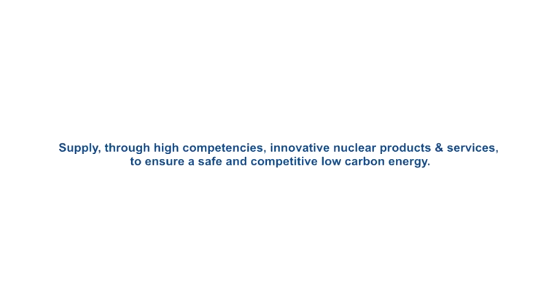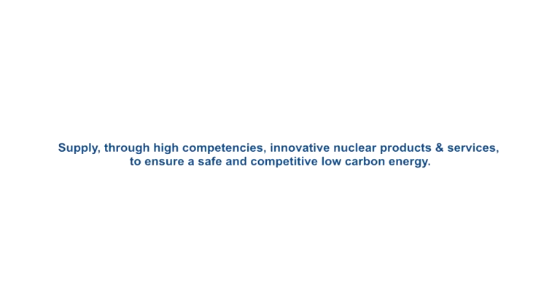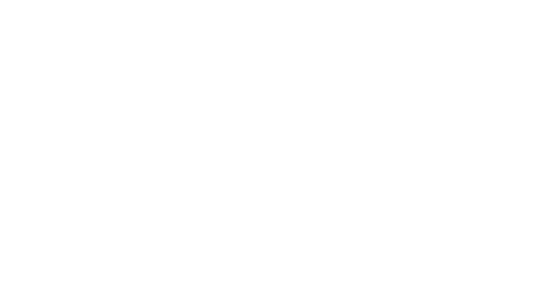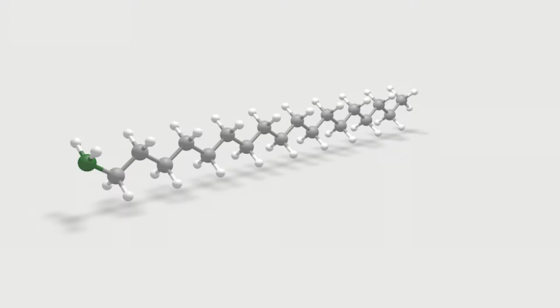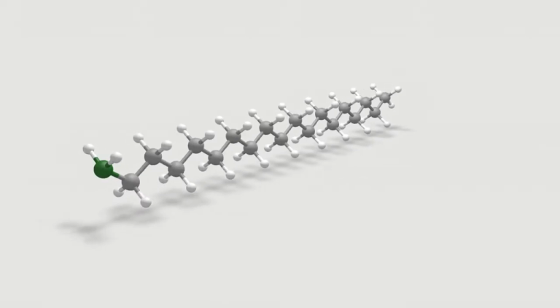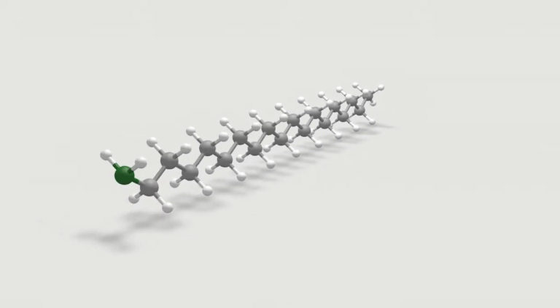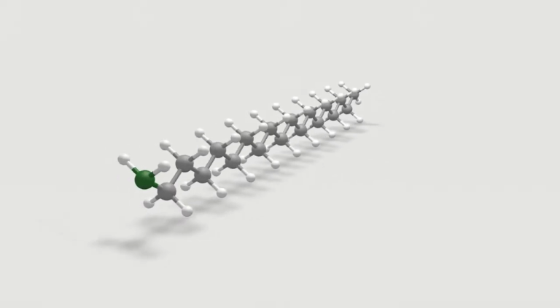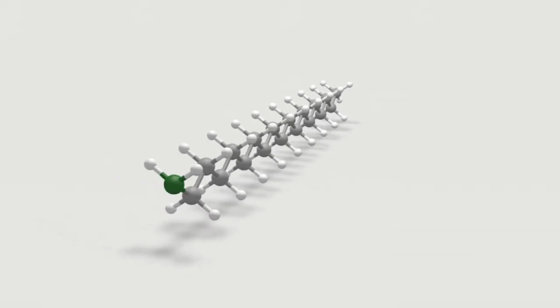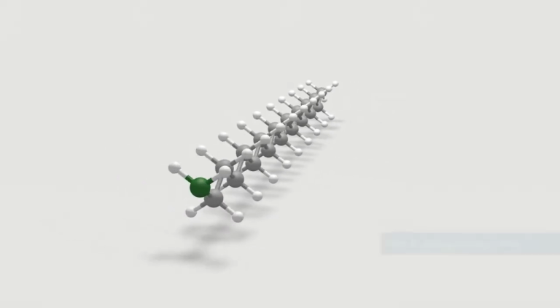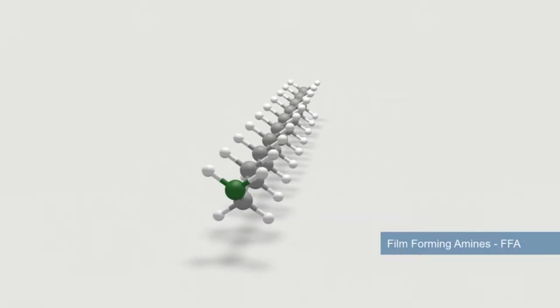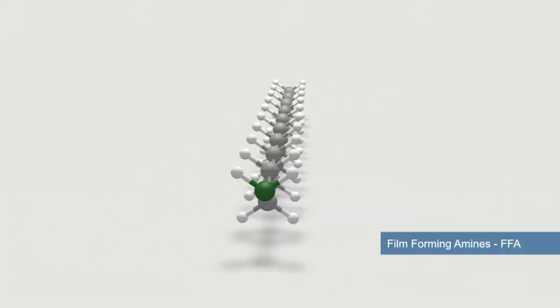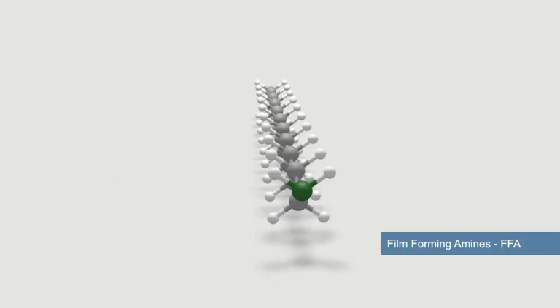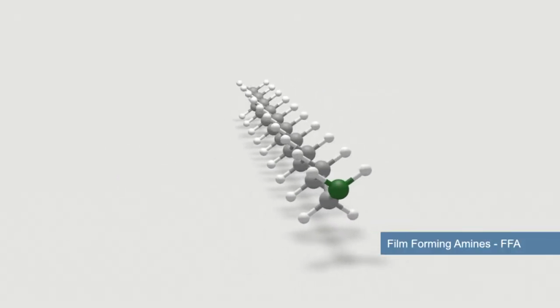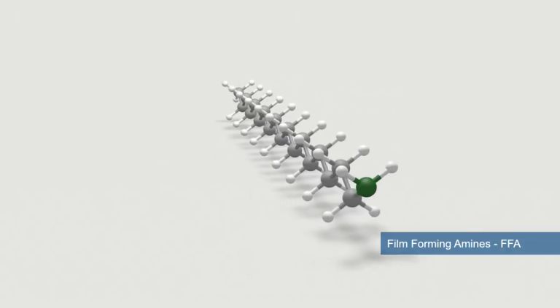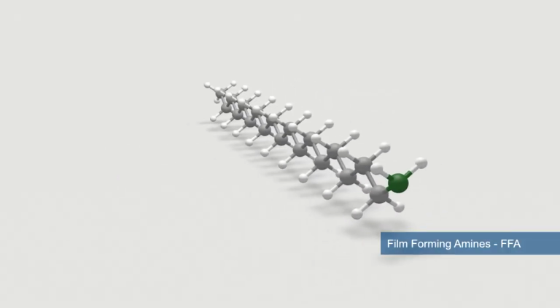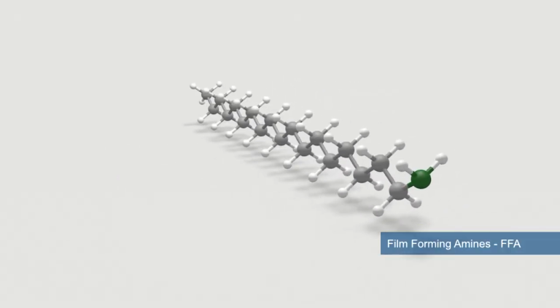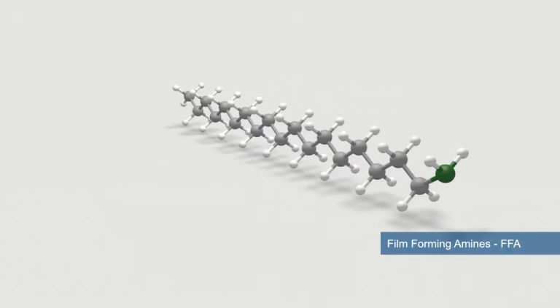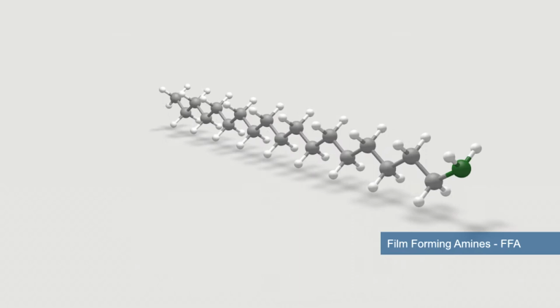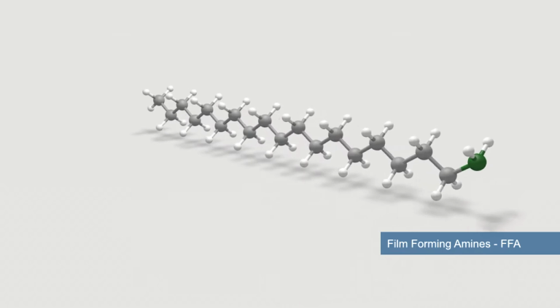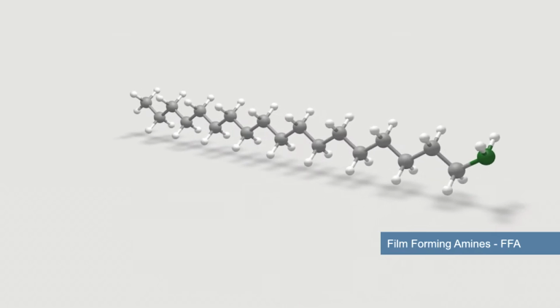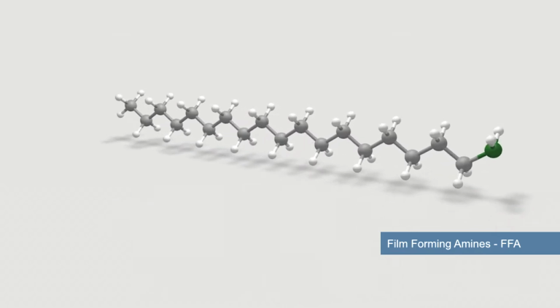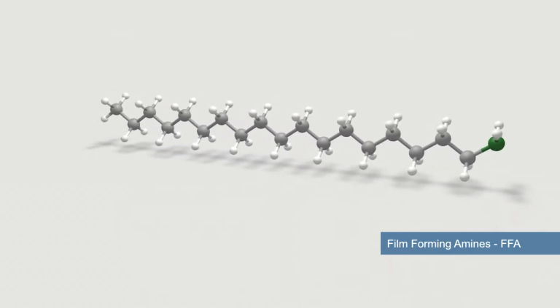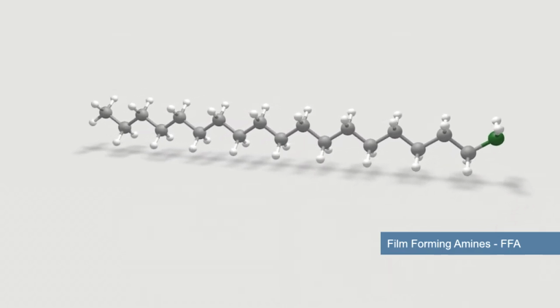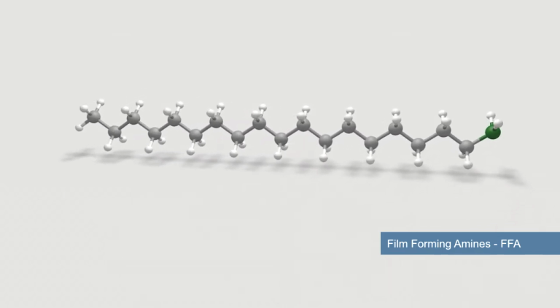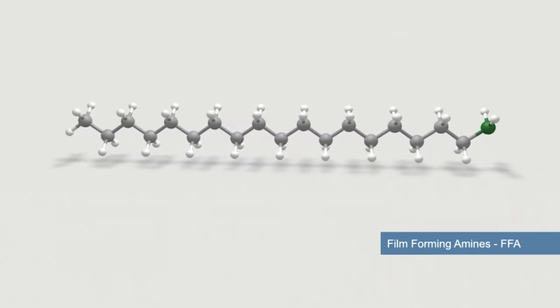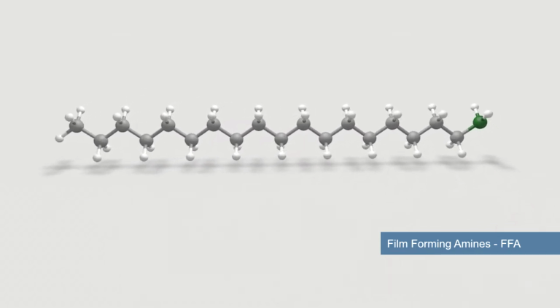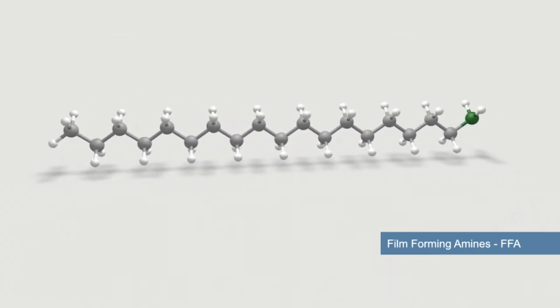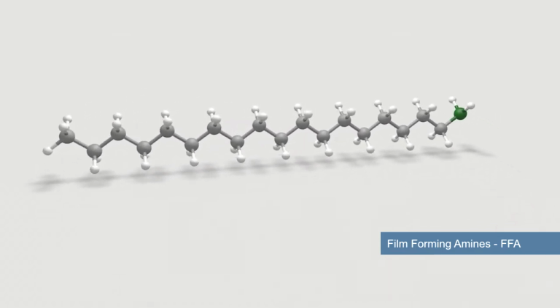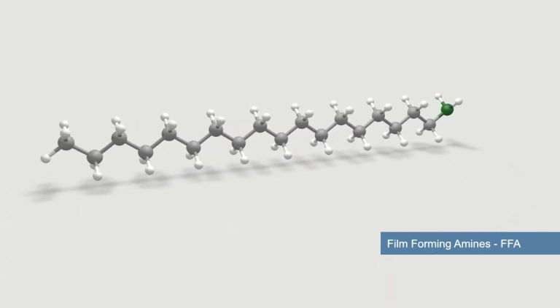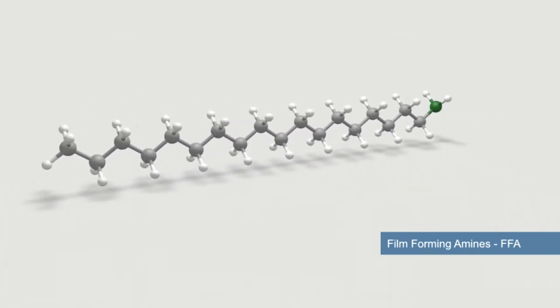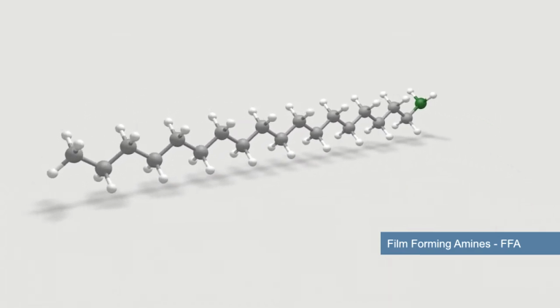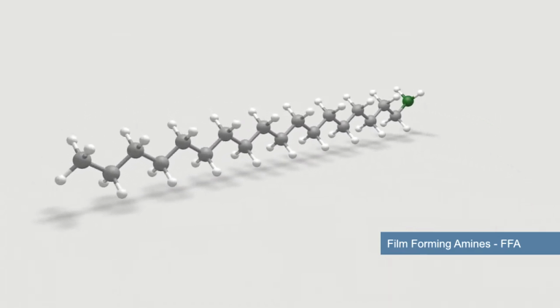Film Forming Amines, FFA for short, is Framatome's innovative chemical method, qualified and continuously improved for use in nuclear power plants.